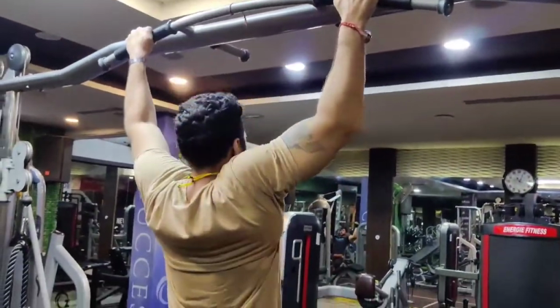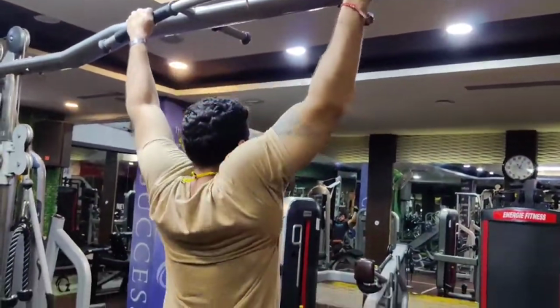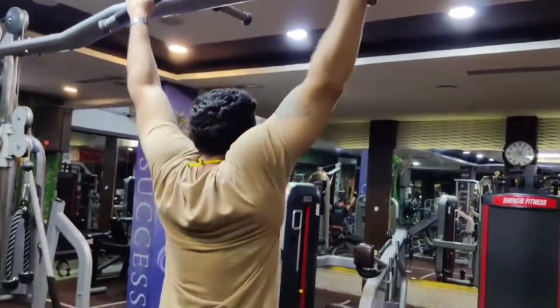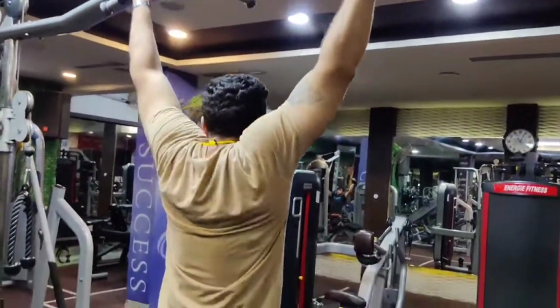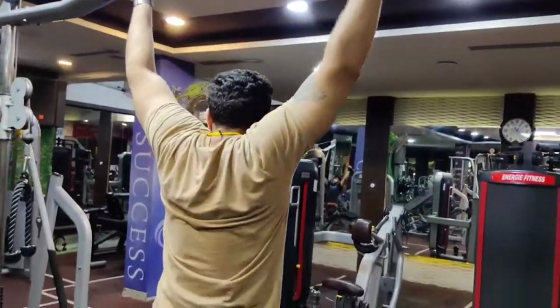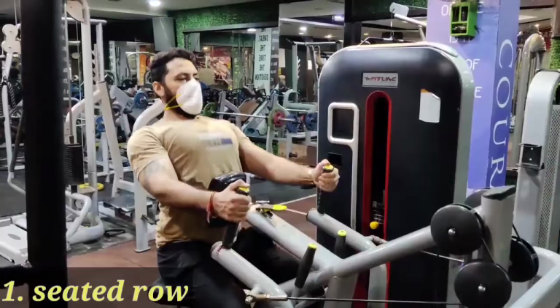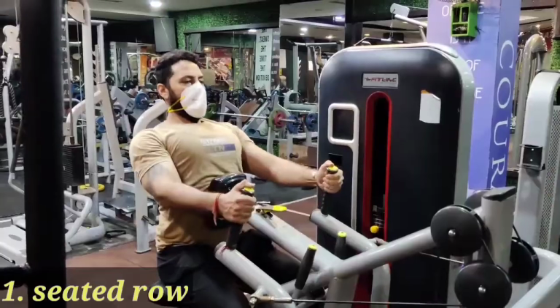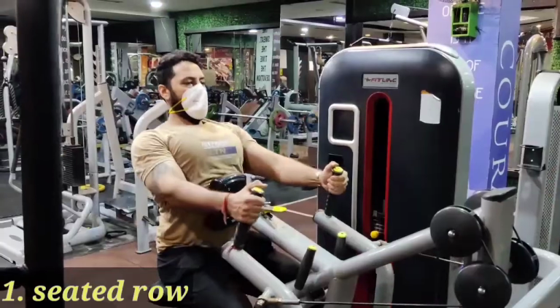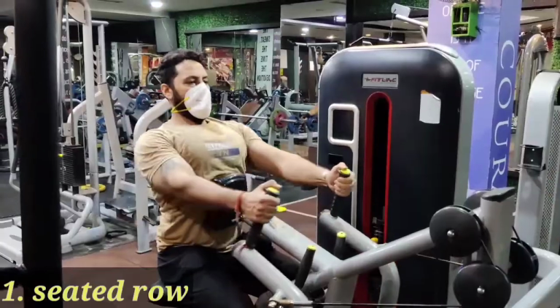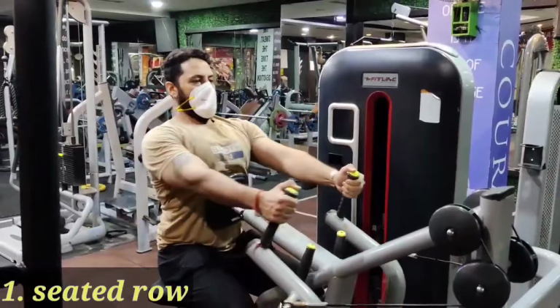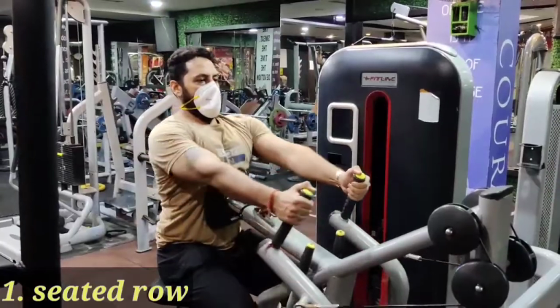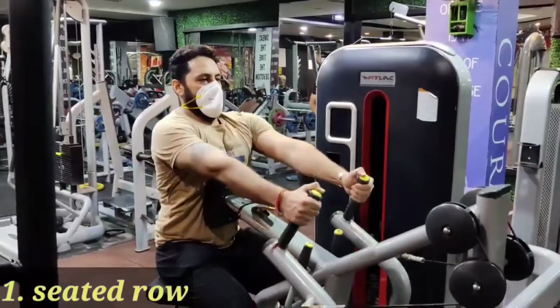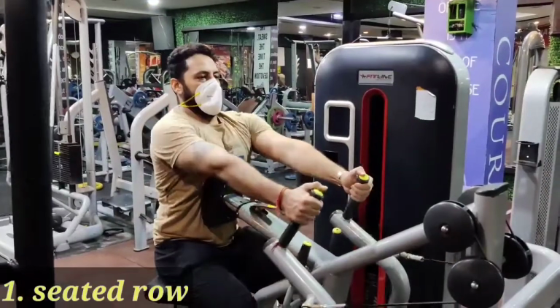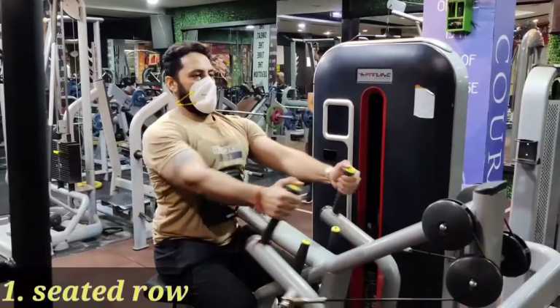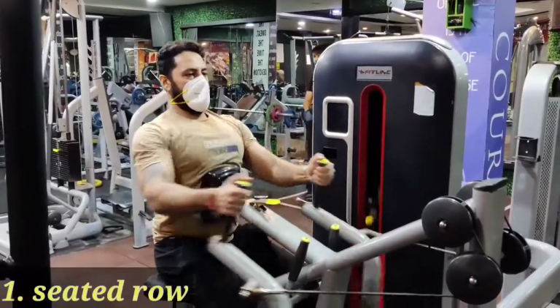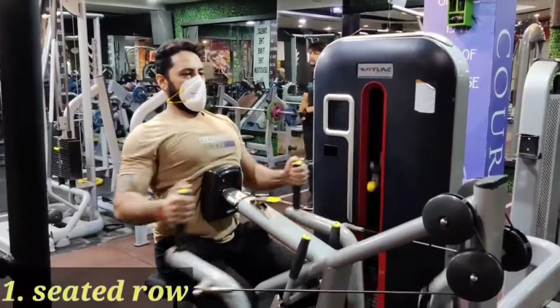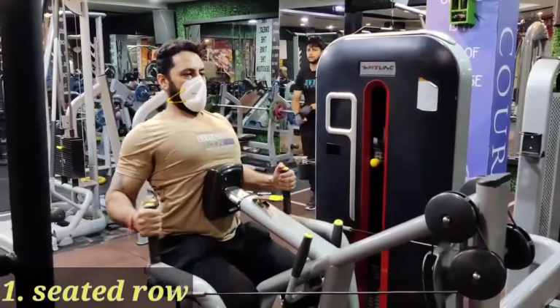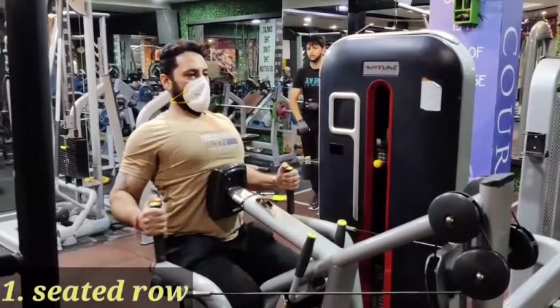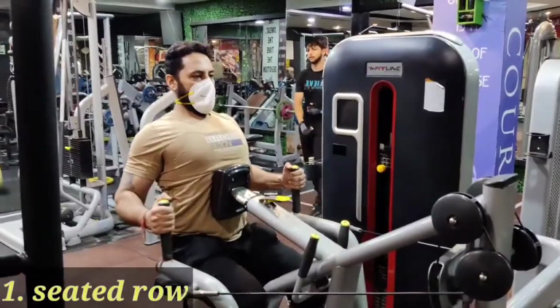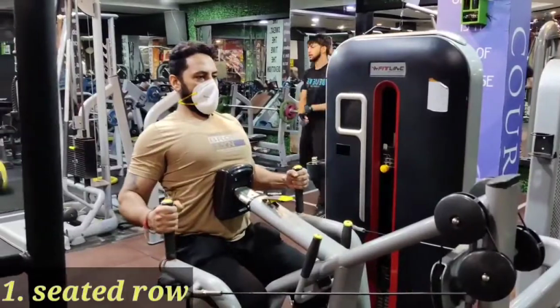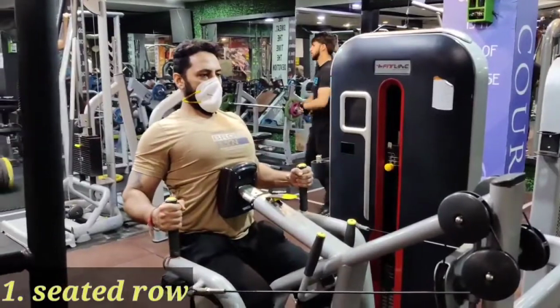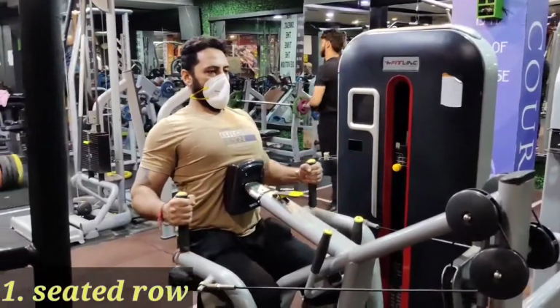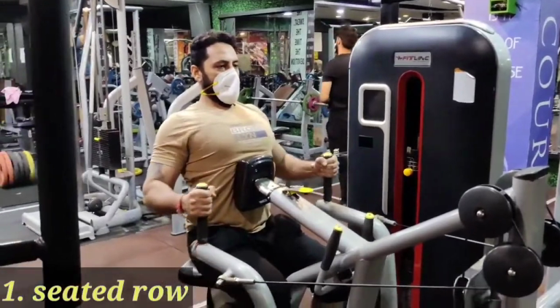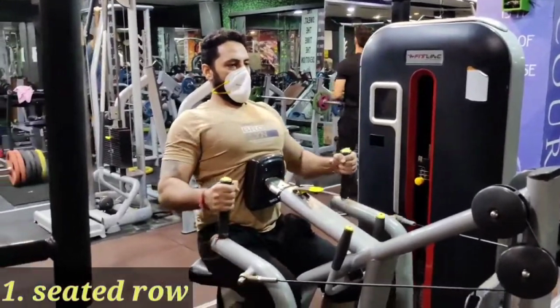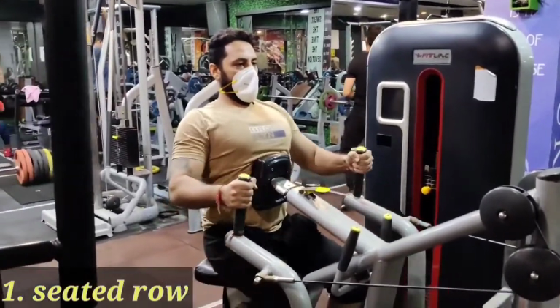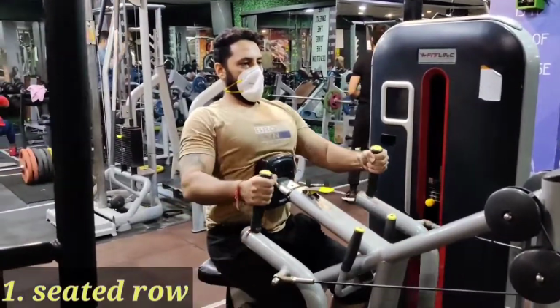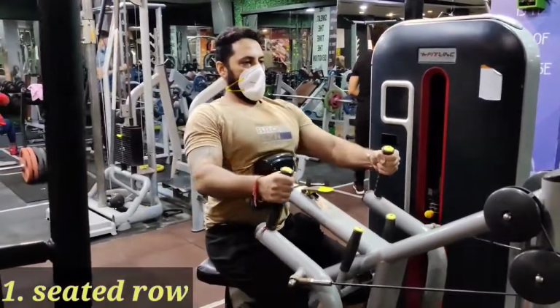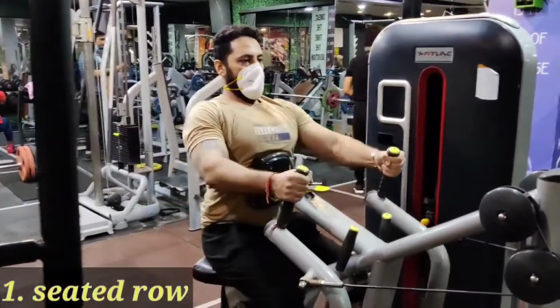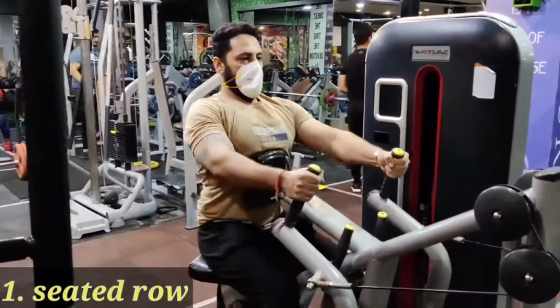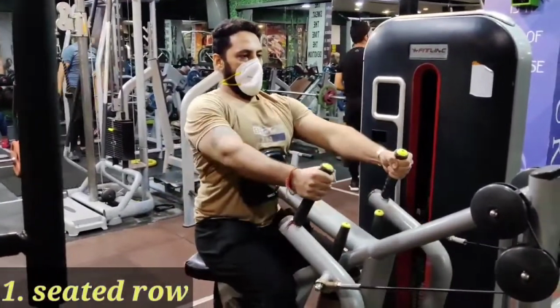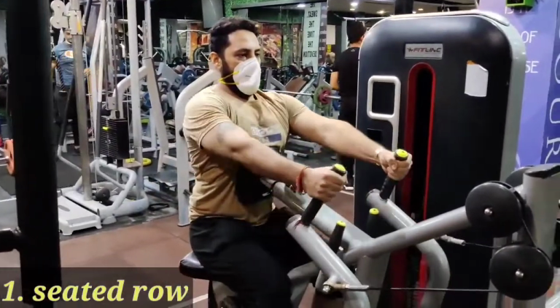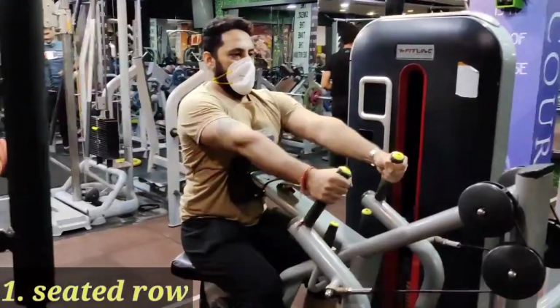Now we will stretch the bottom — hands on the legs. The first exercise is seated row. Now seated row — you will benefit a lot from doing this at the gym.